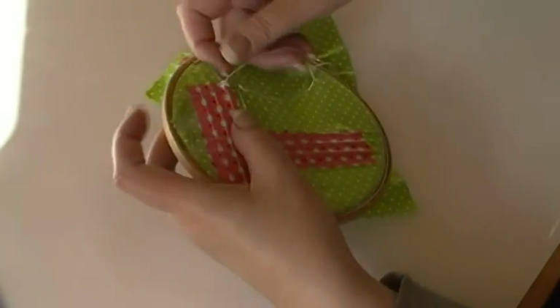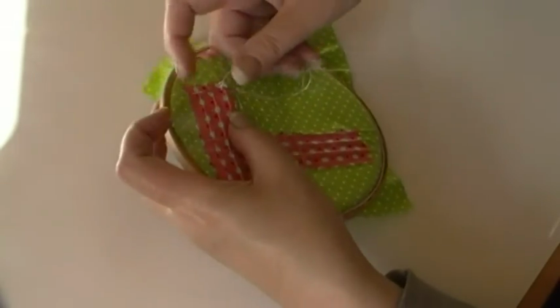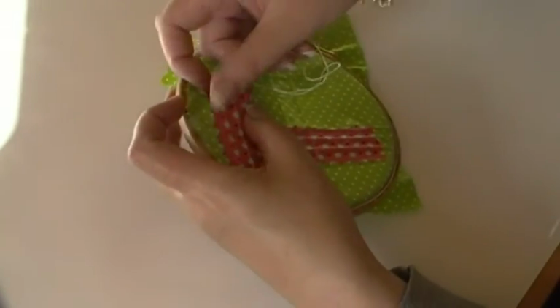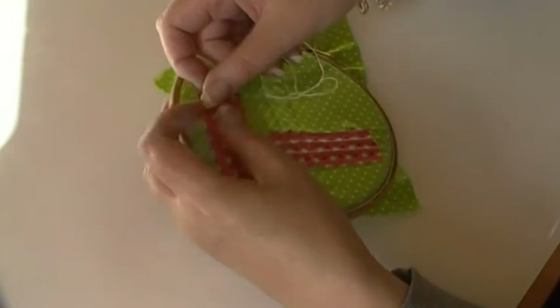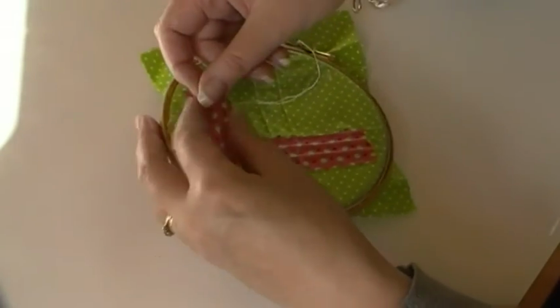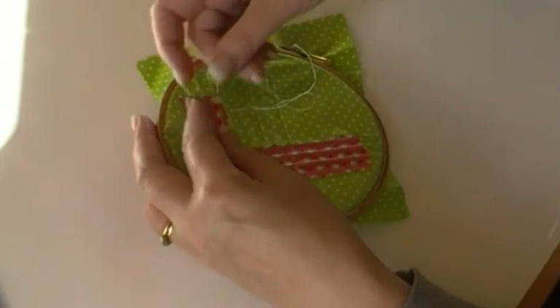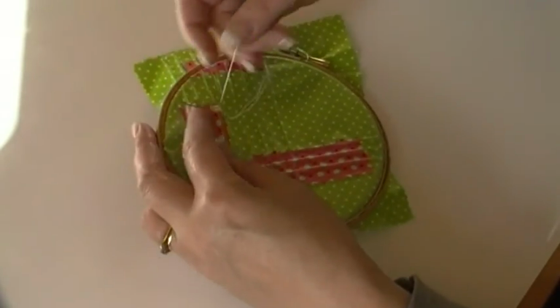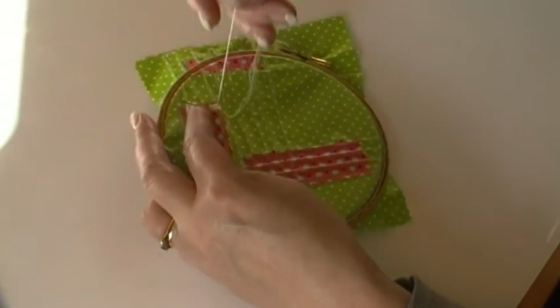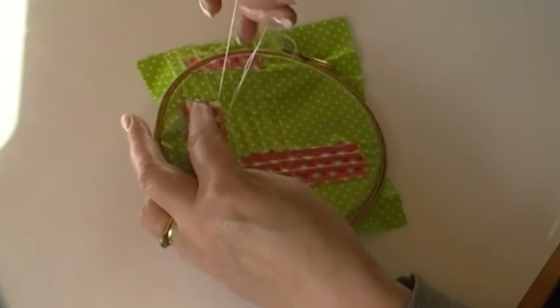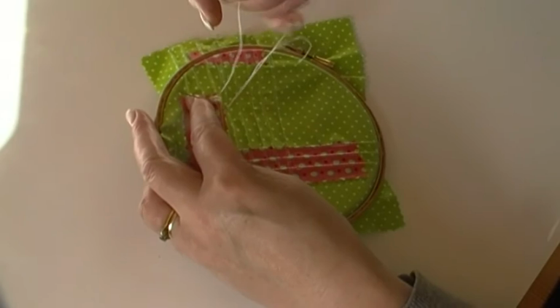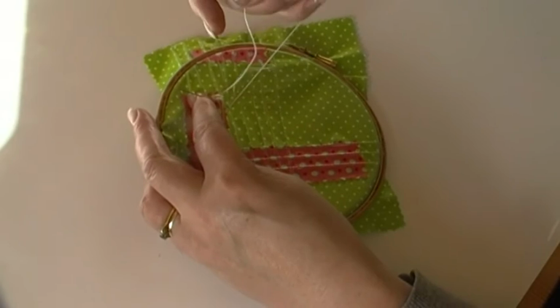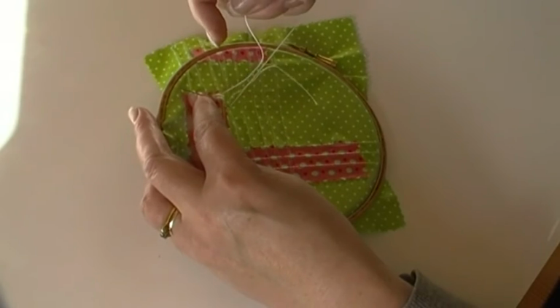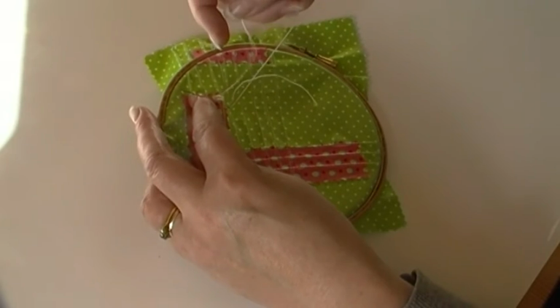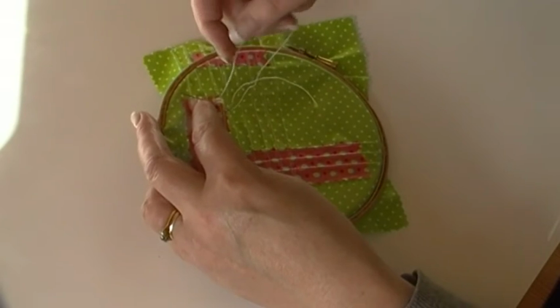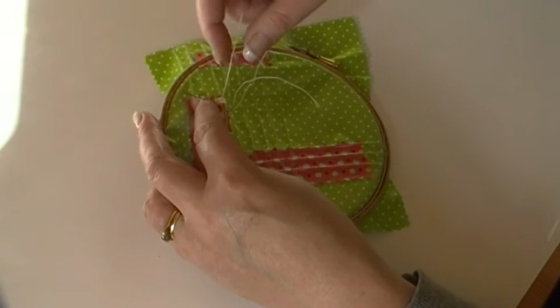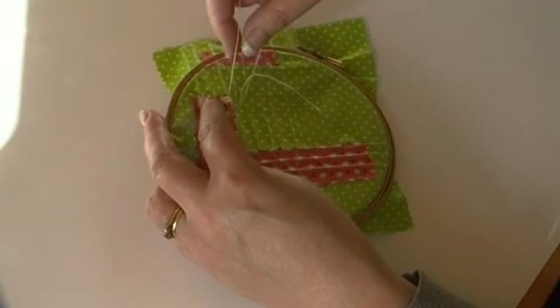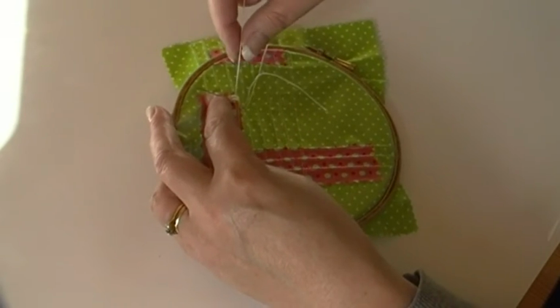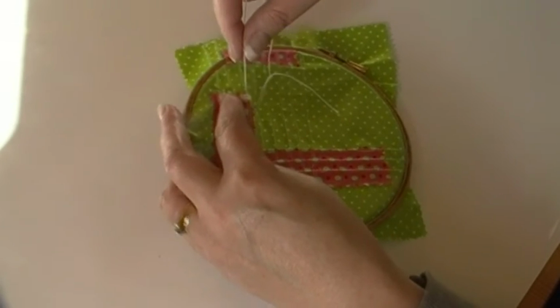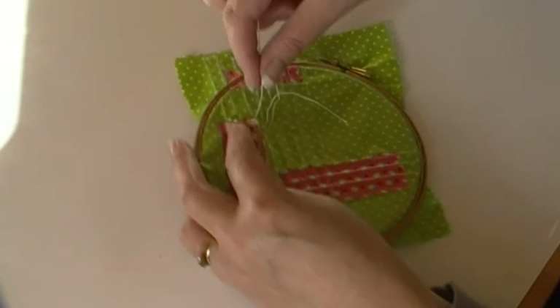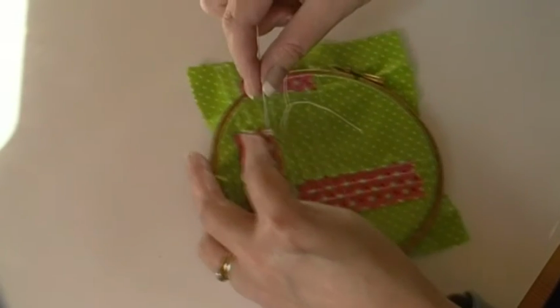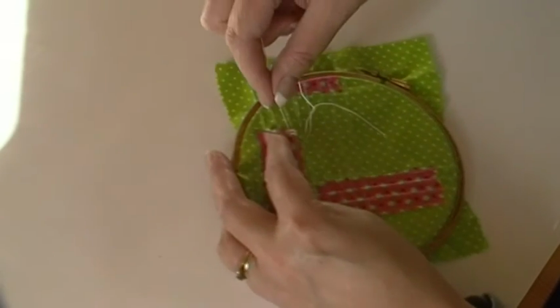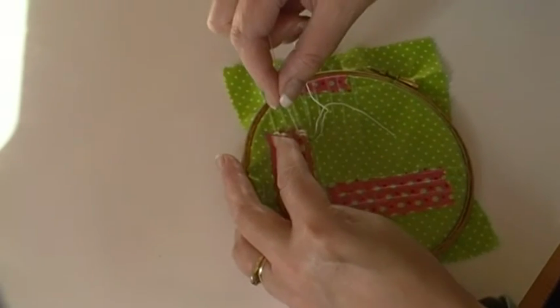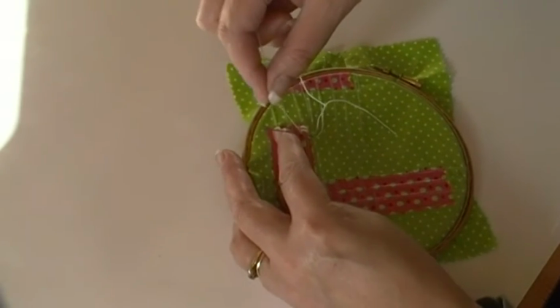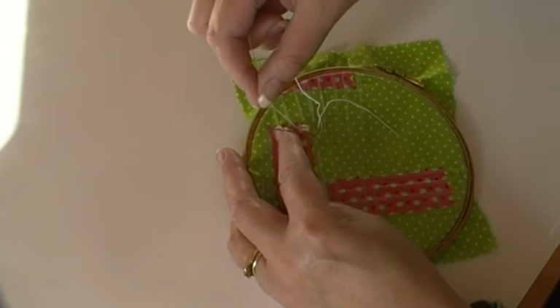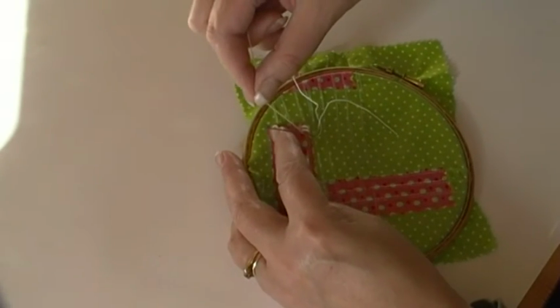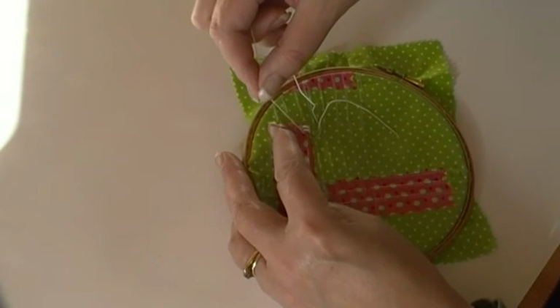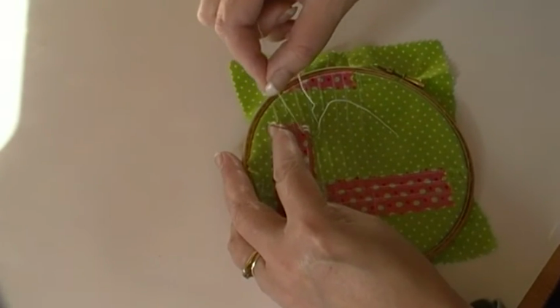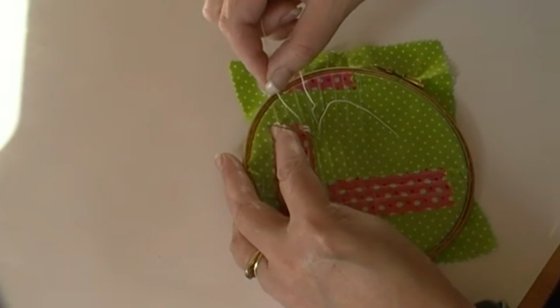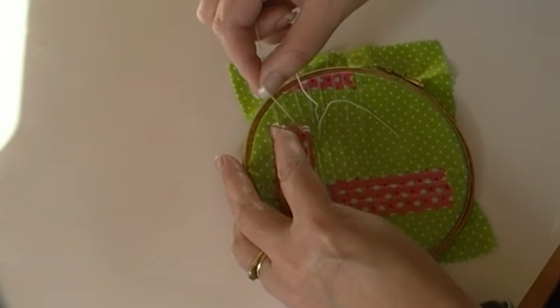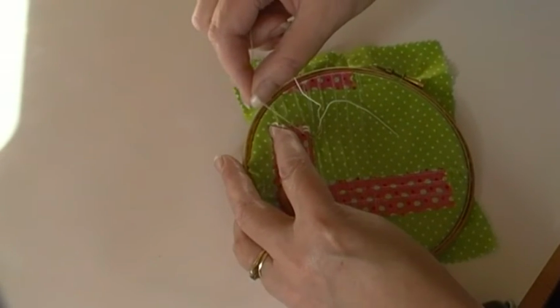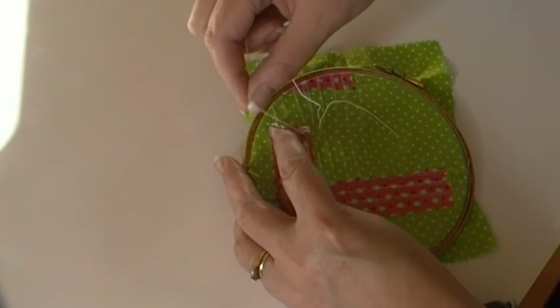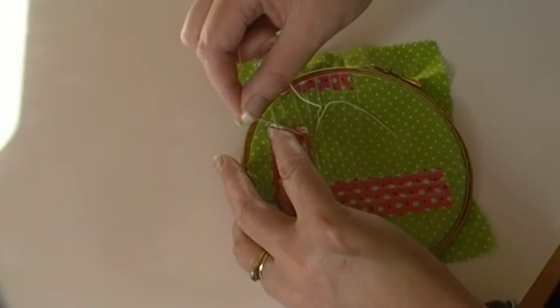On some of my pieces I do thirty-five wraps — you do go through a lot of thread.